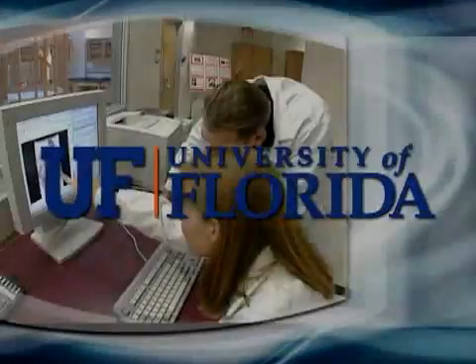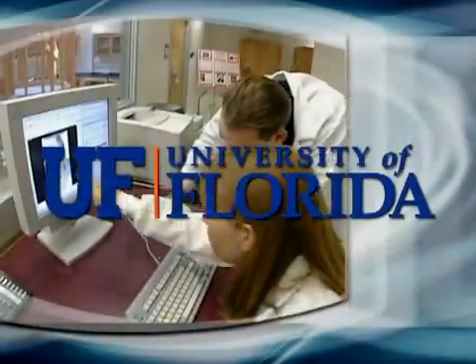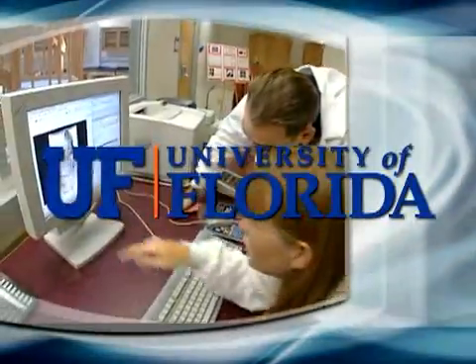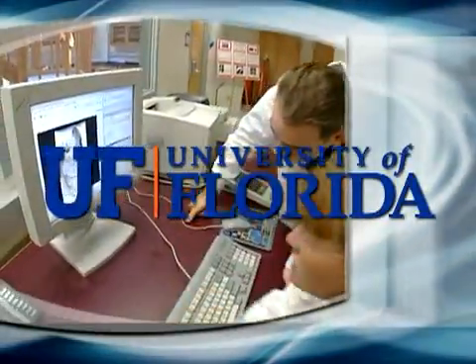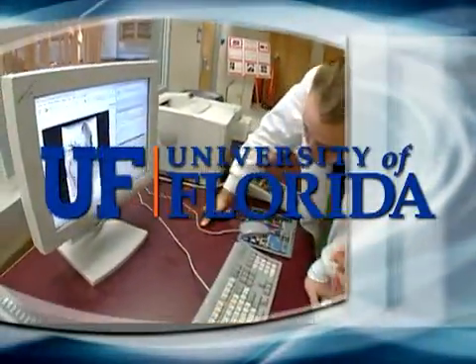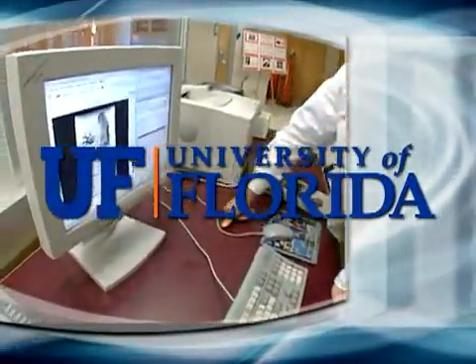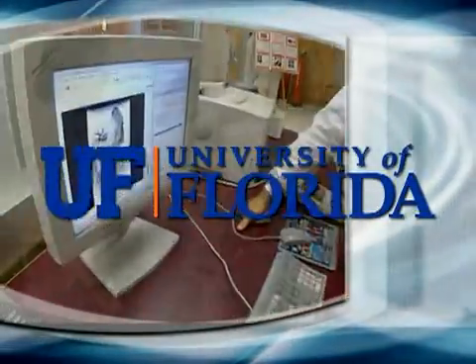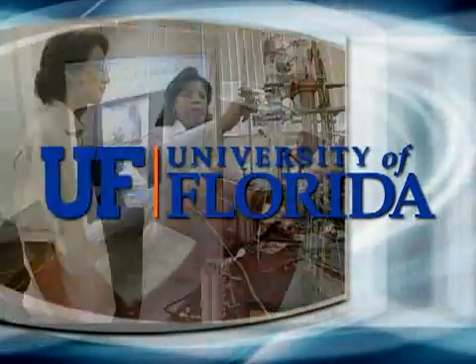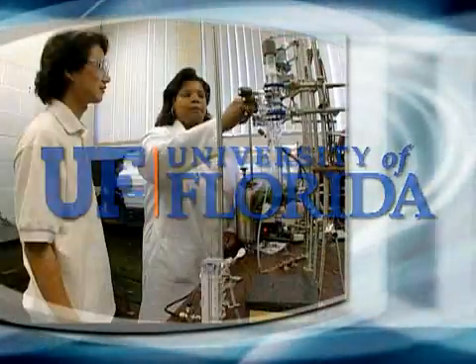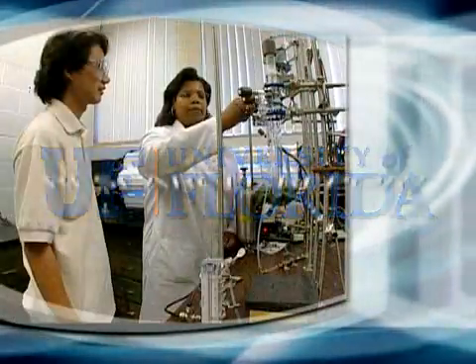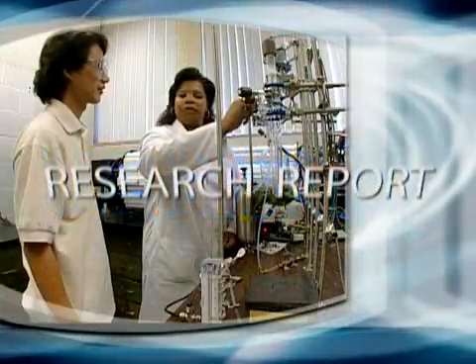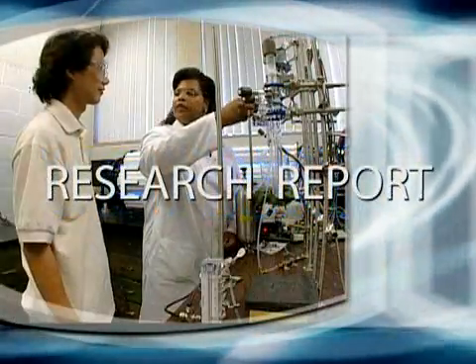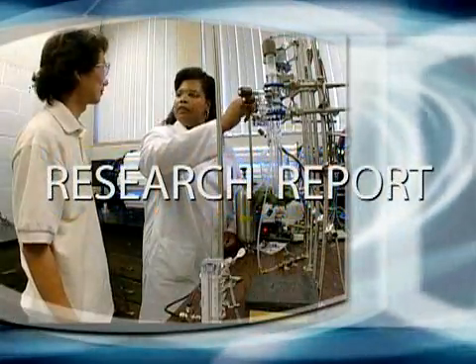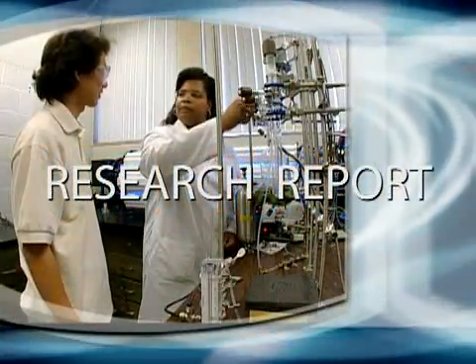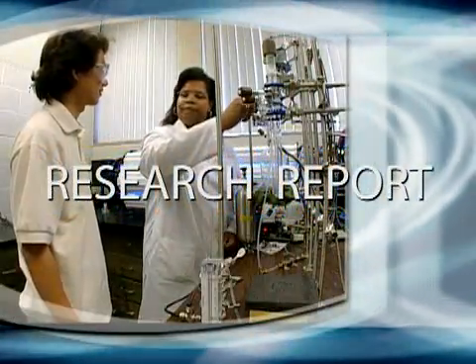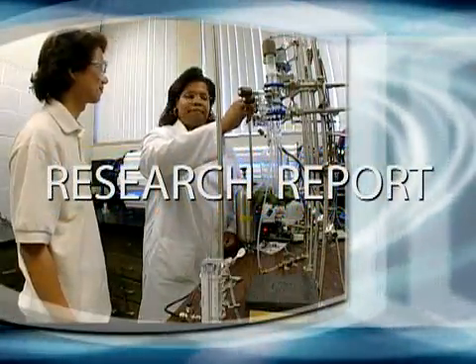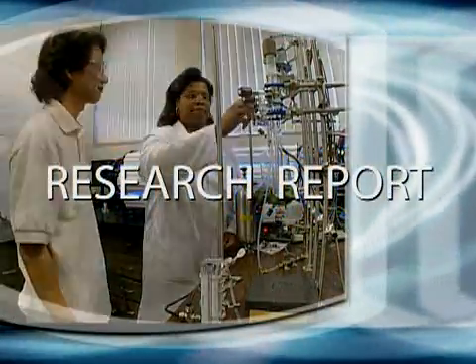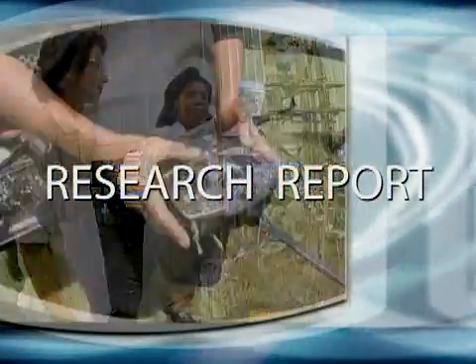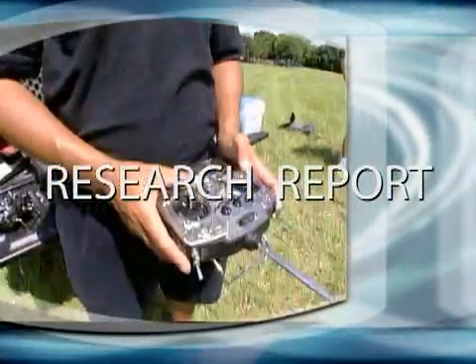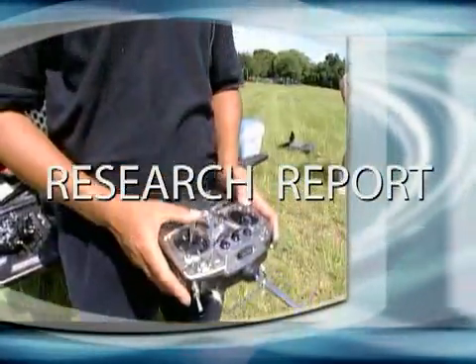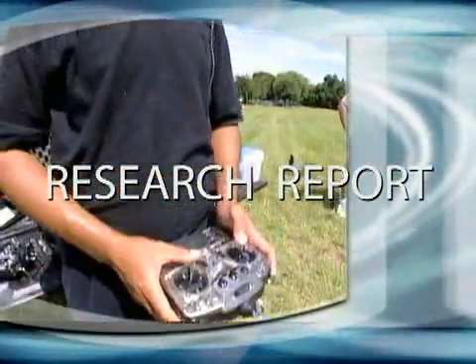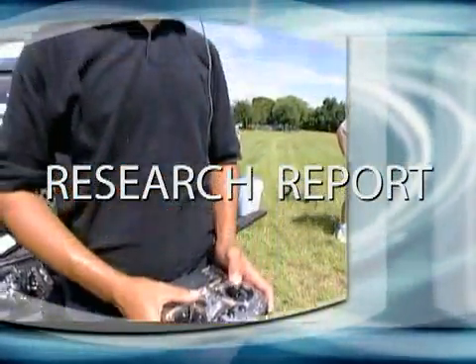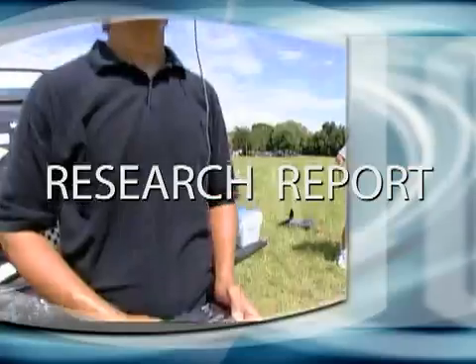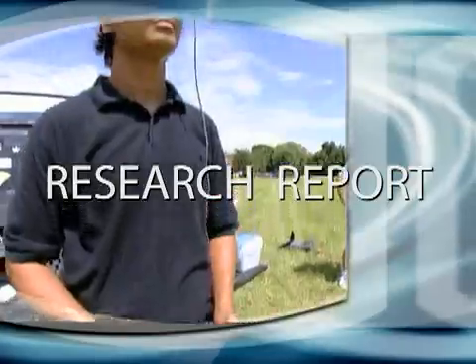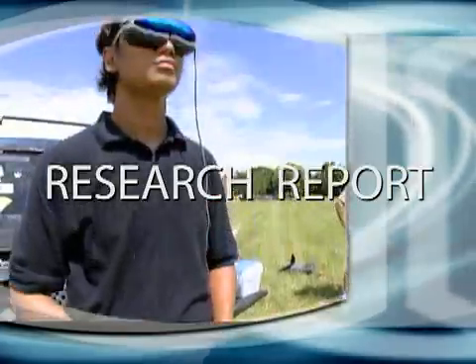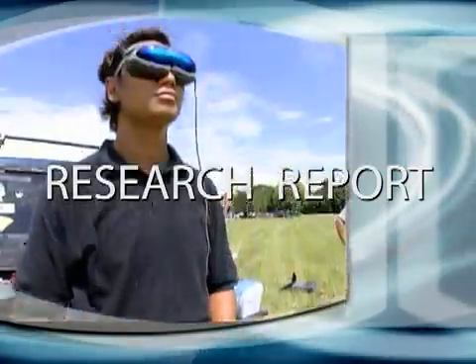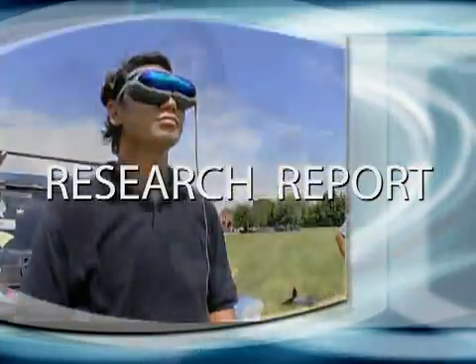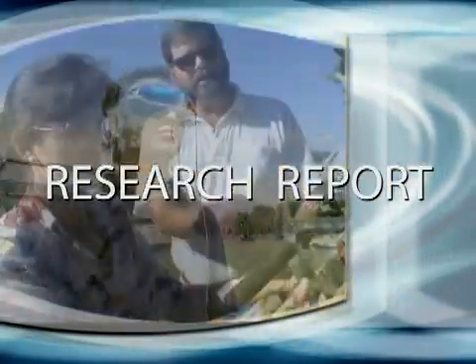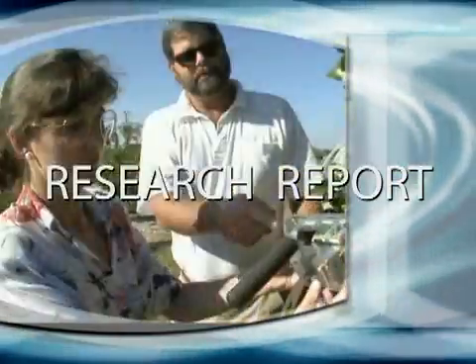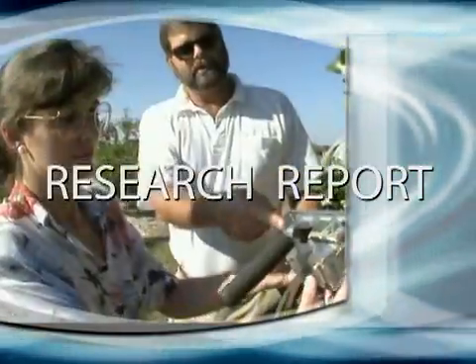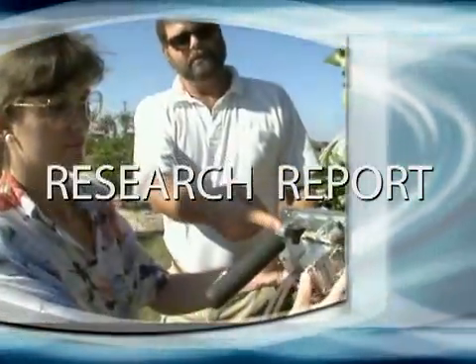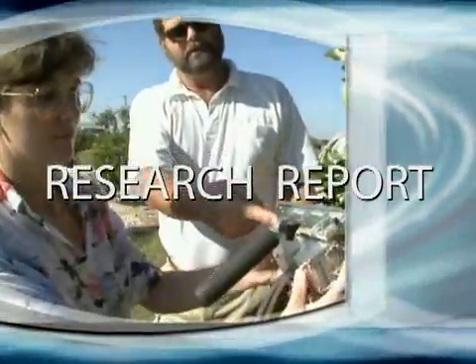From the University of Florida, the Research Report, highlighting research that could make a difference in your life.